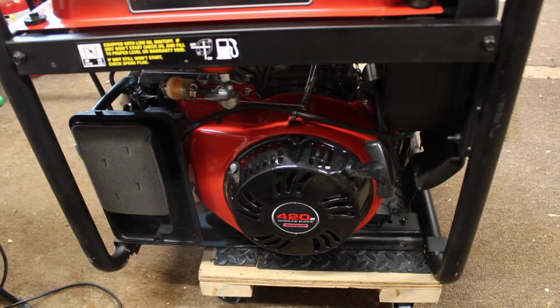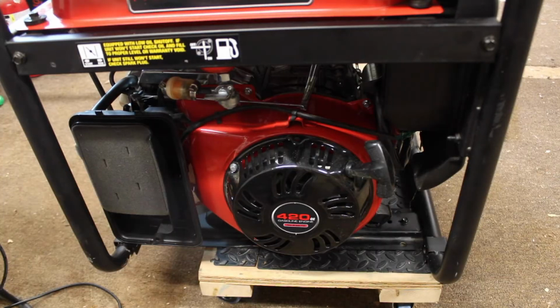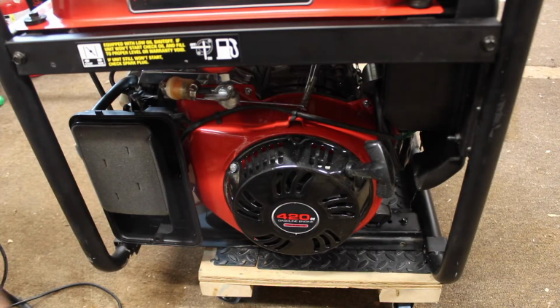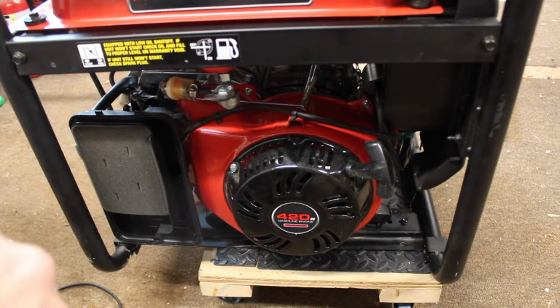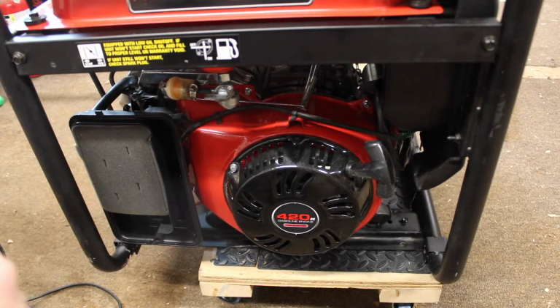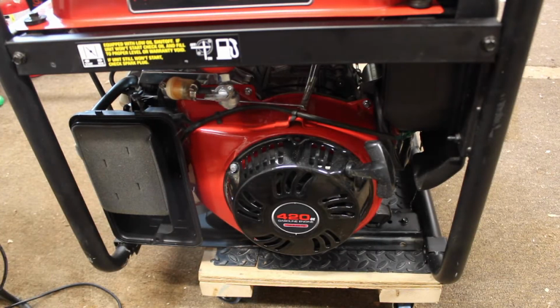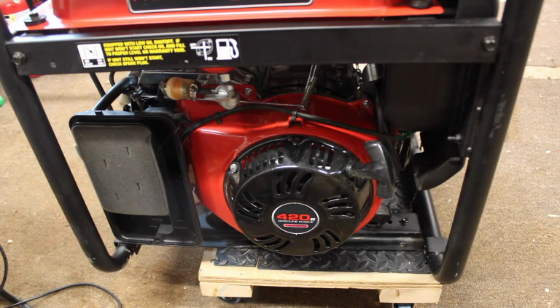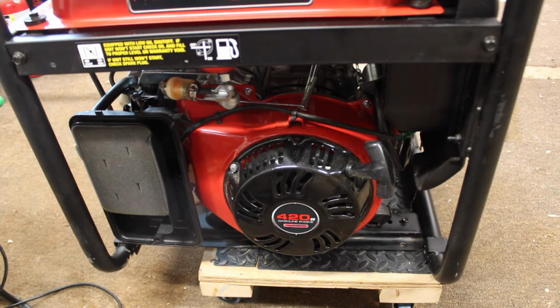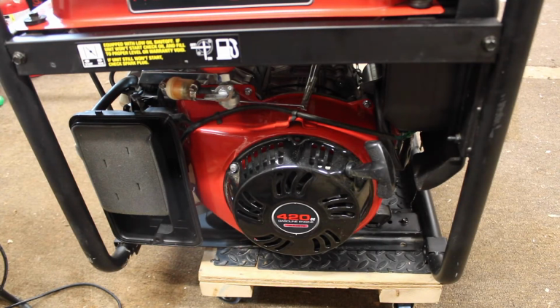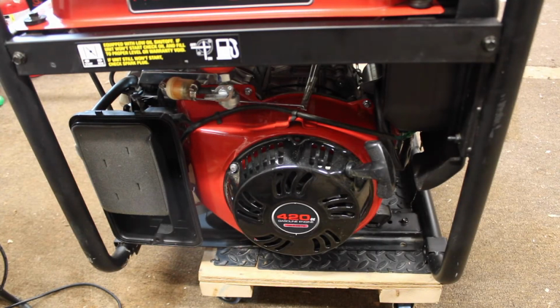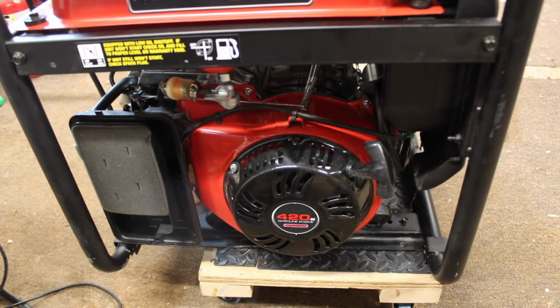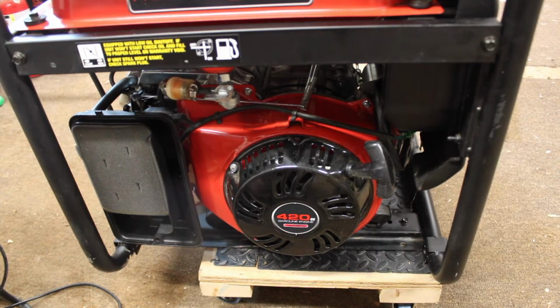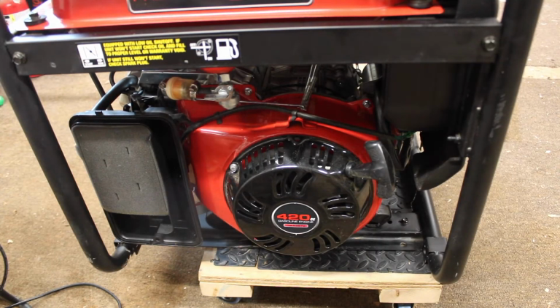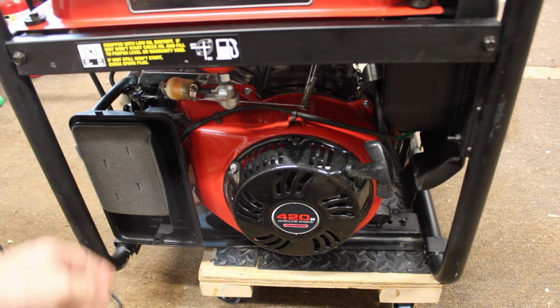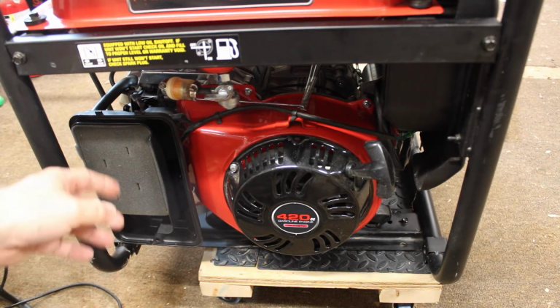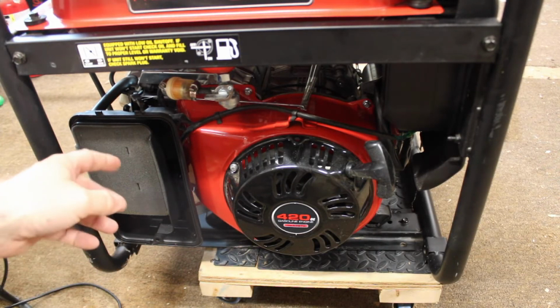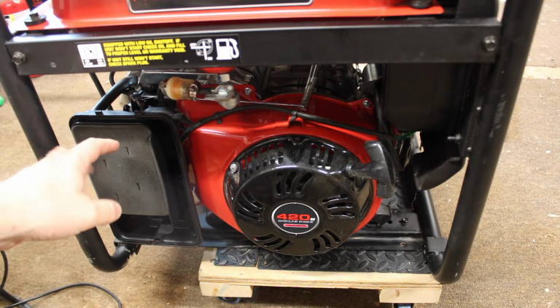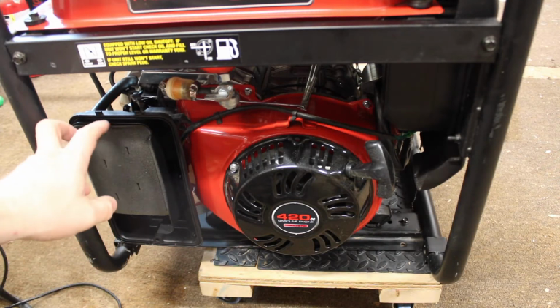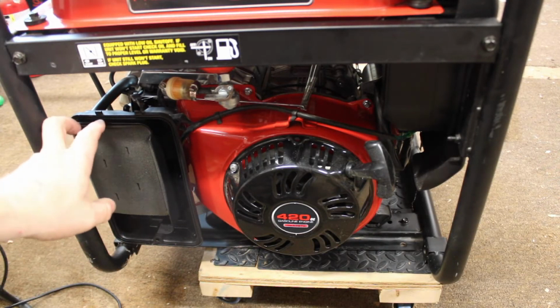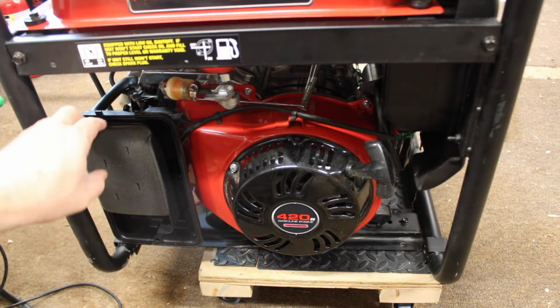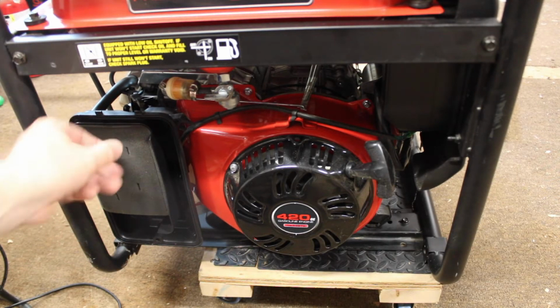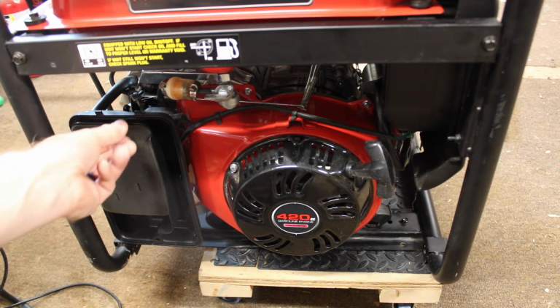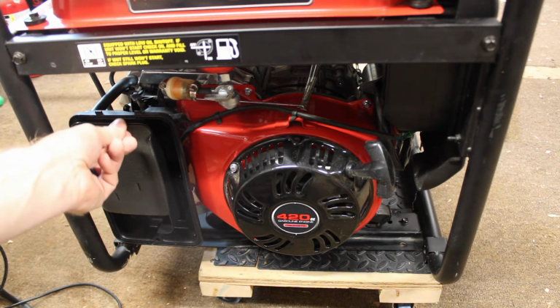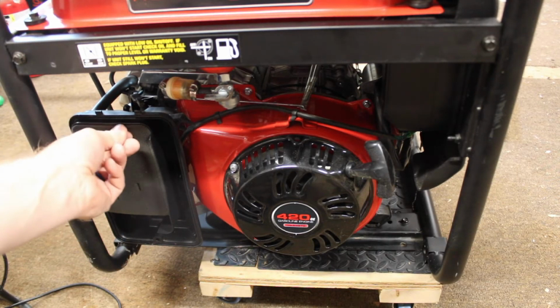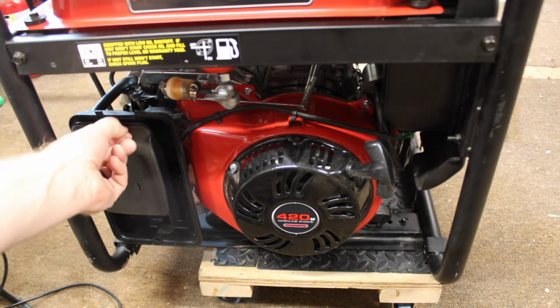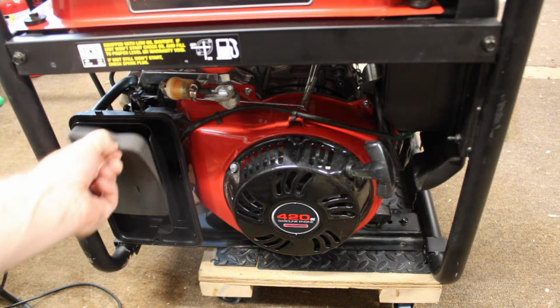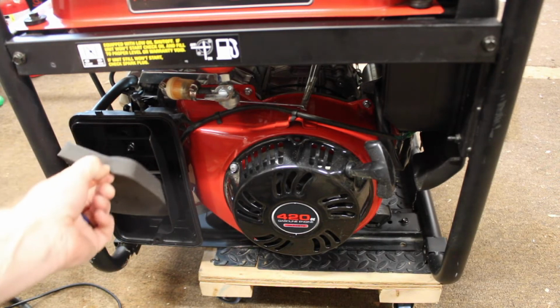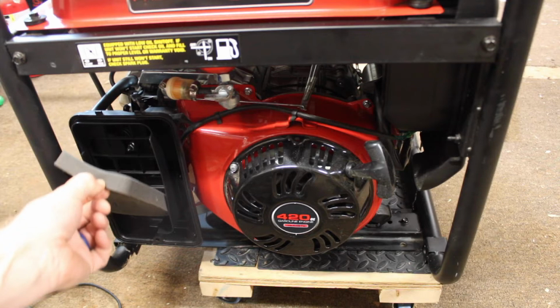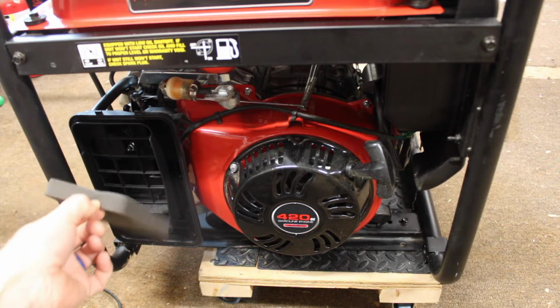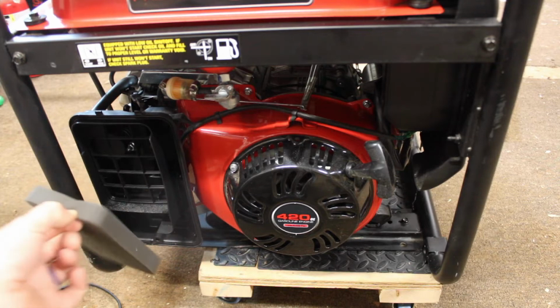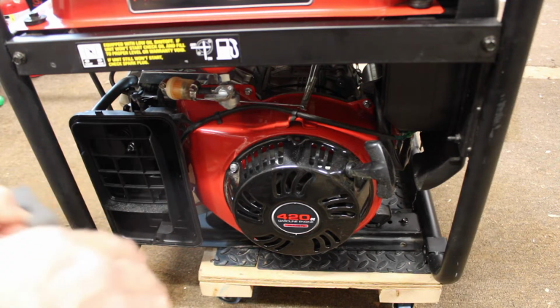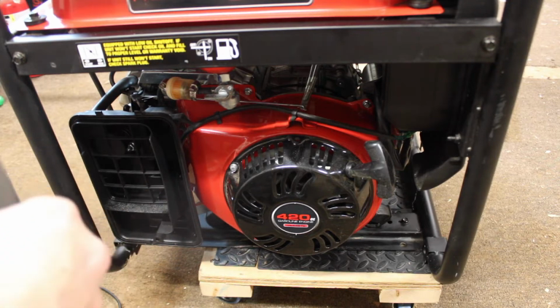The air filter is not the easiest to open, but it works. This is the air filter in the generator. This generator has not been run a whole lot.